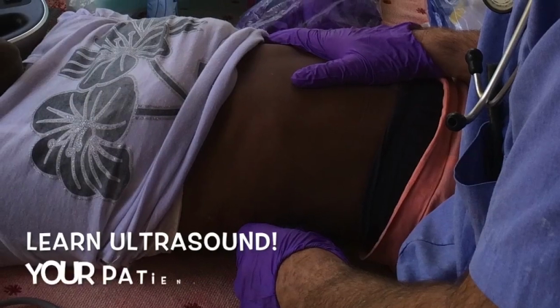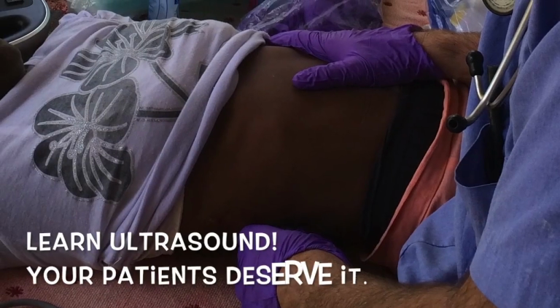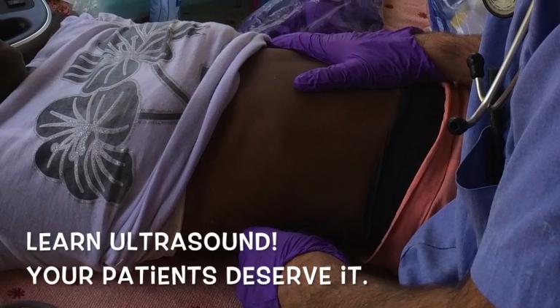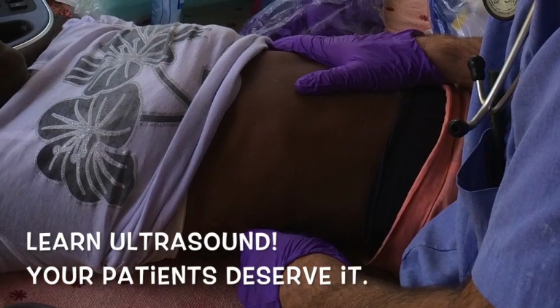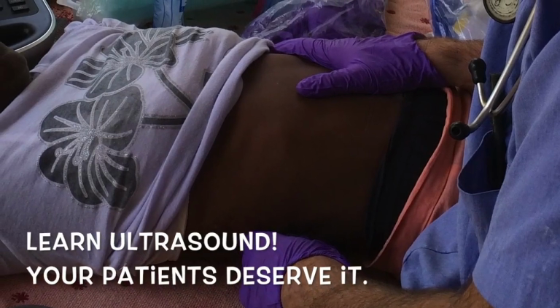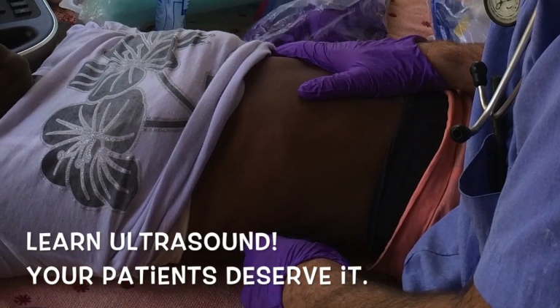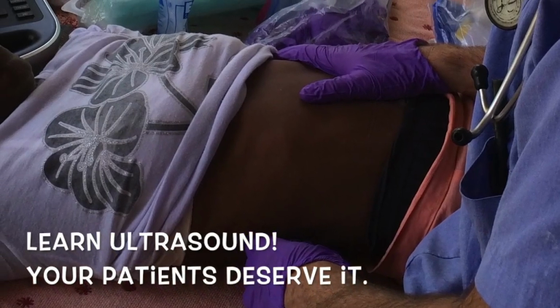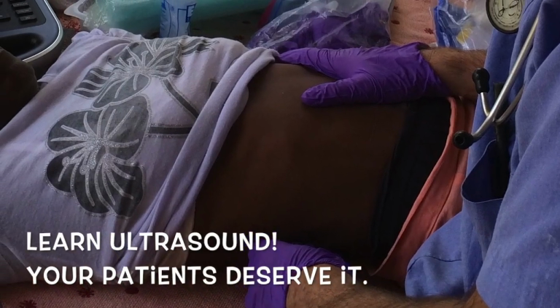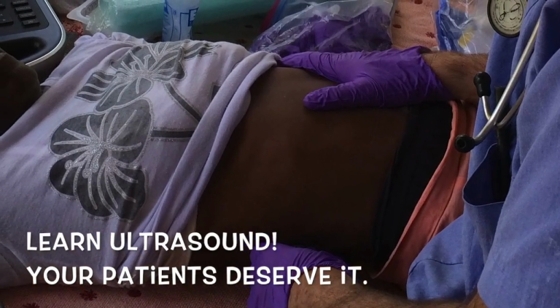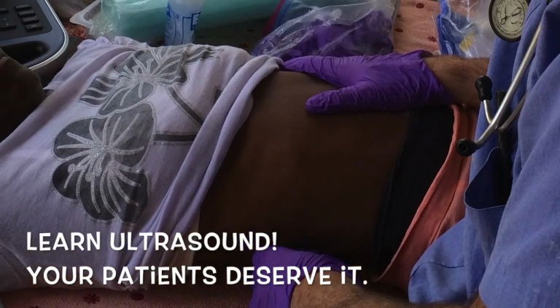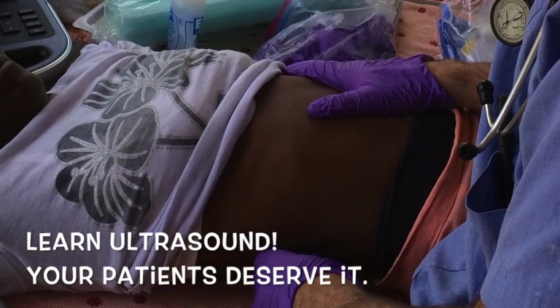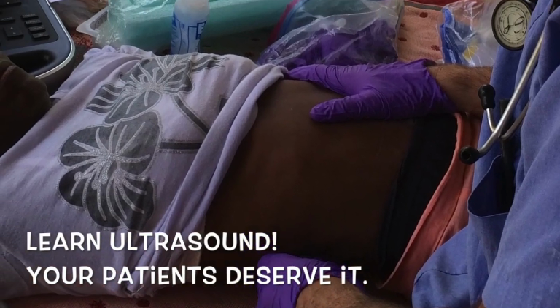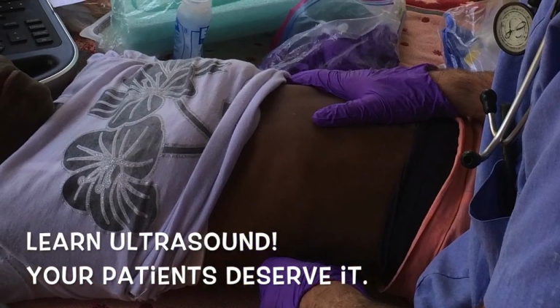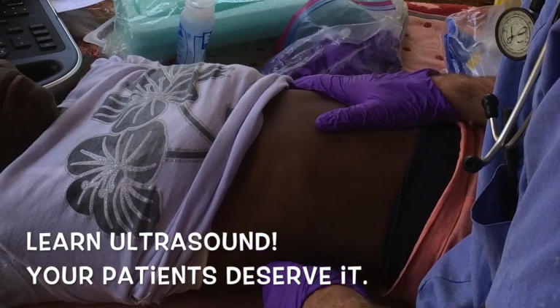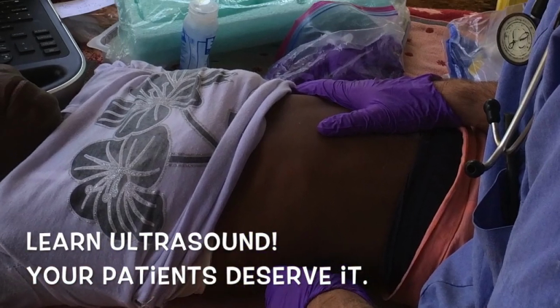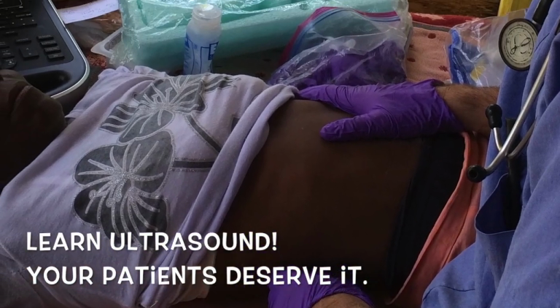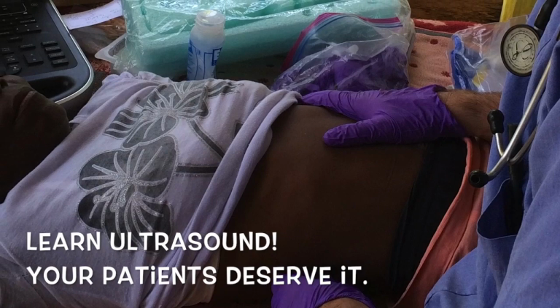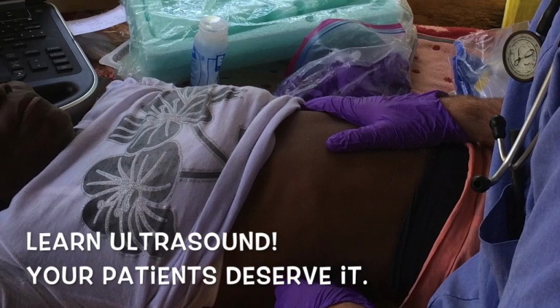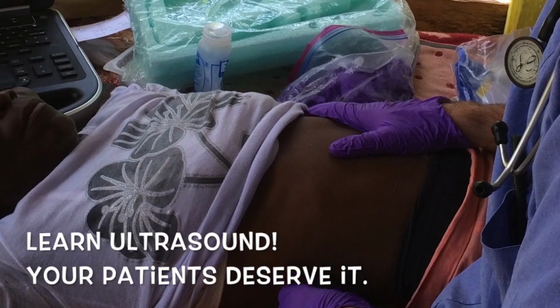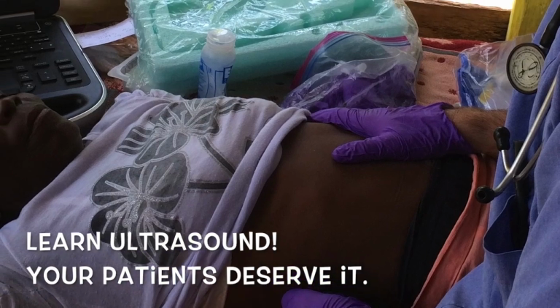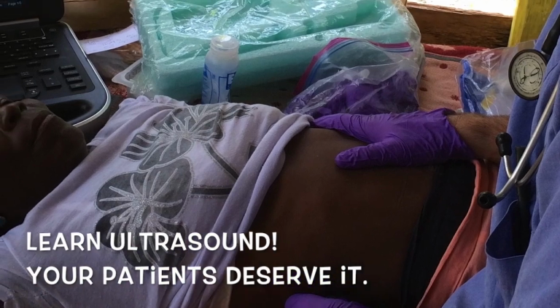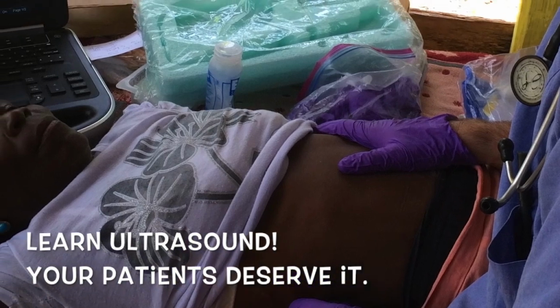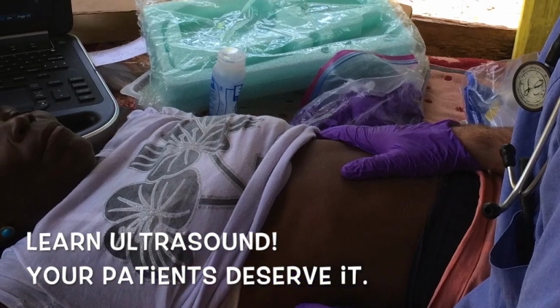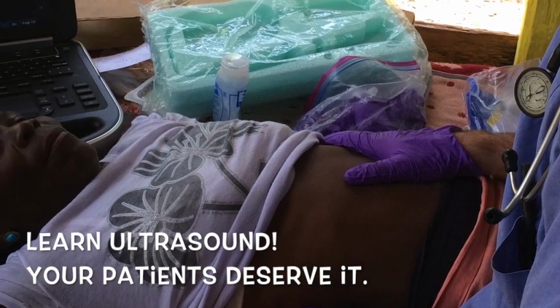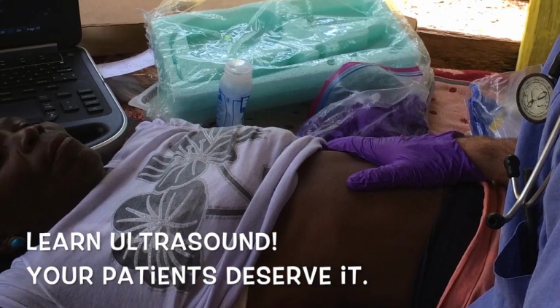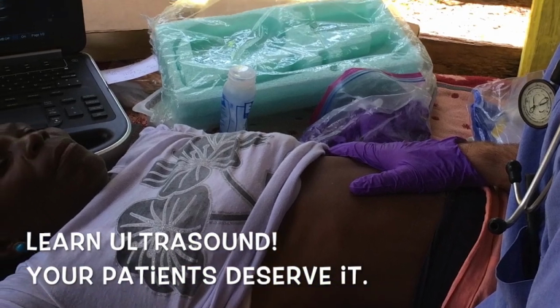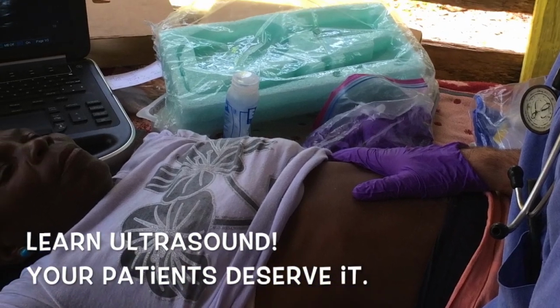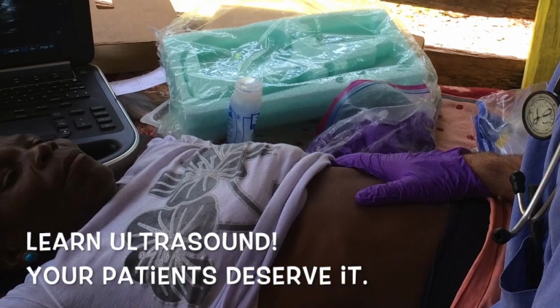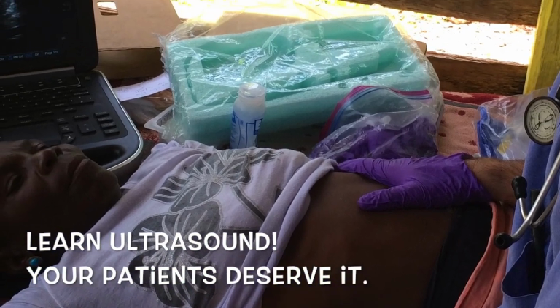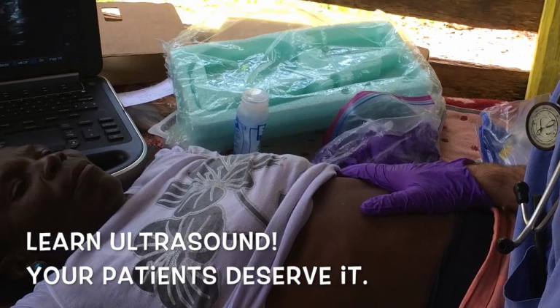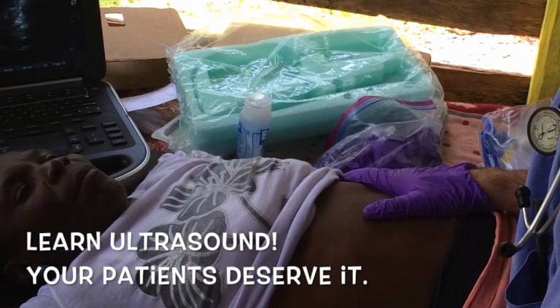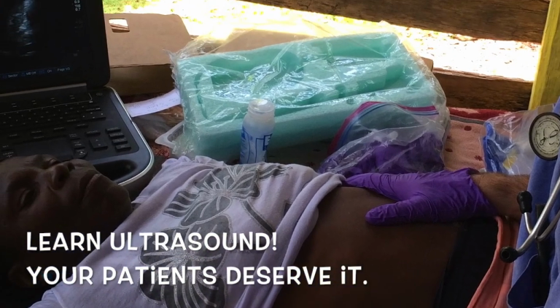Get out there and learn some ultrasound, teach it — your patients deserve it, and you'll find it really professionally satisfying.